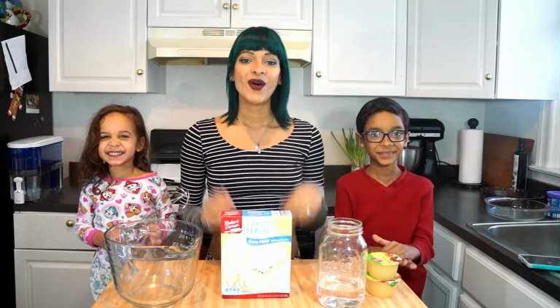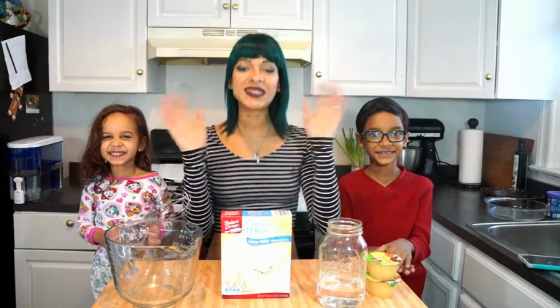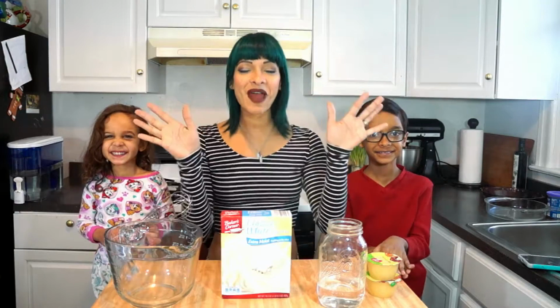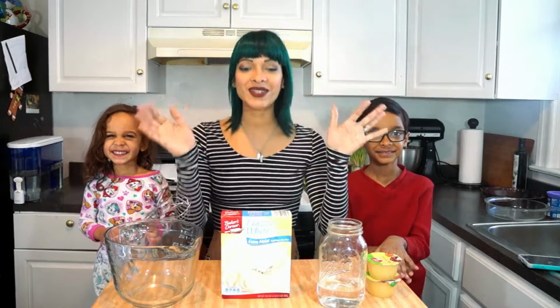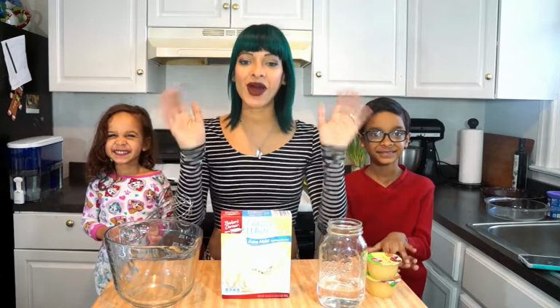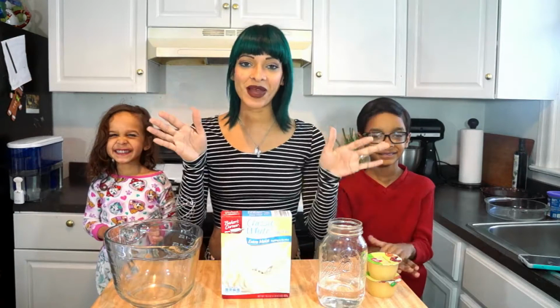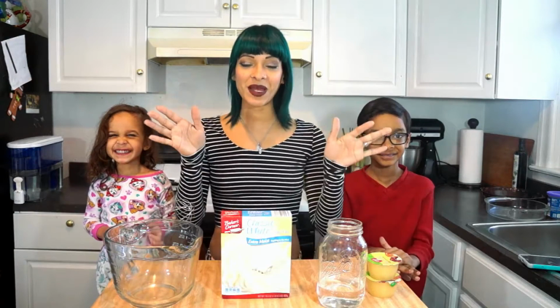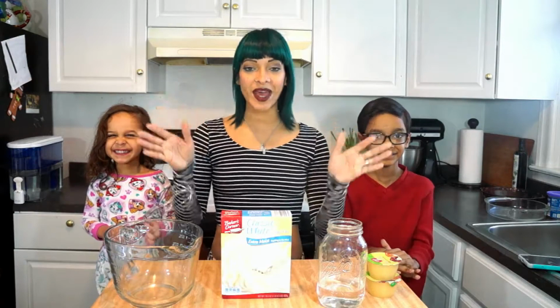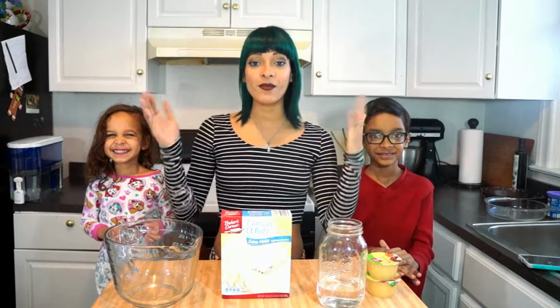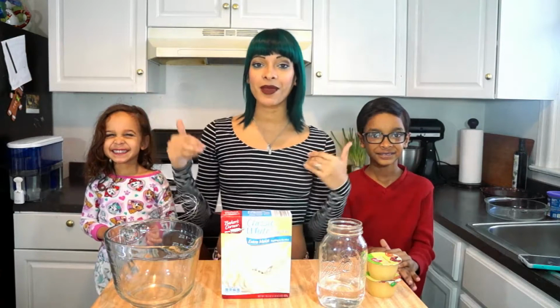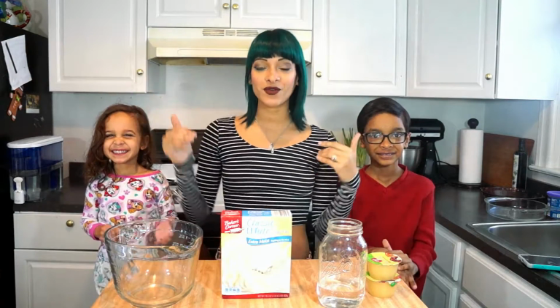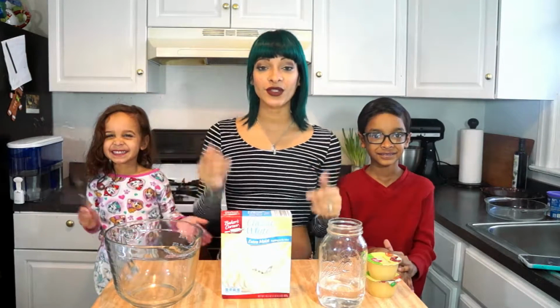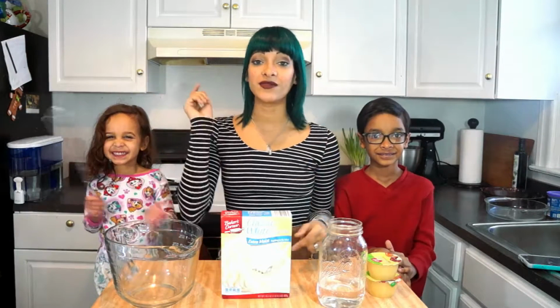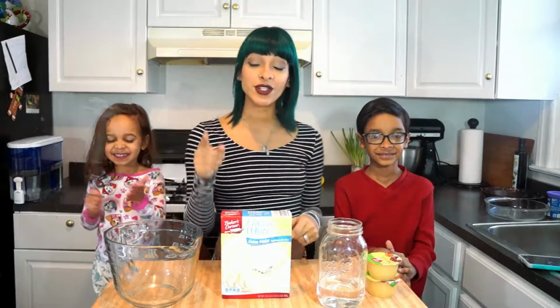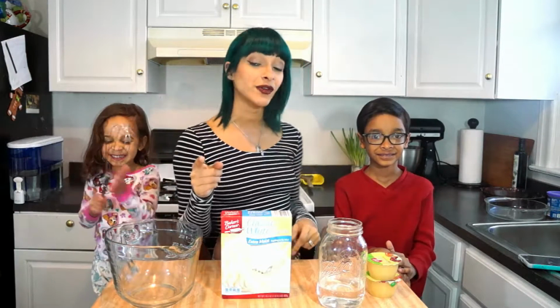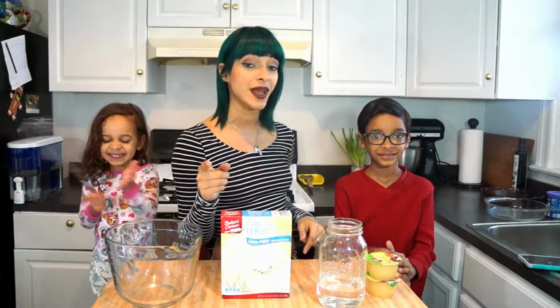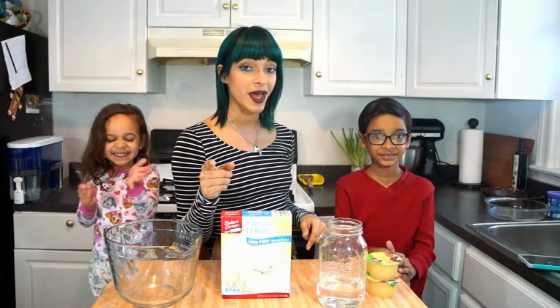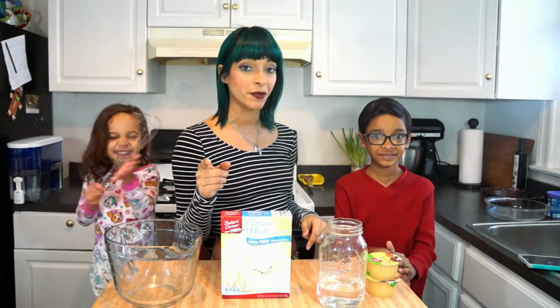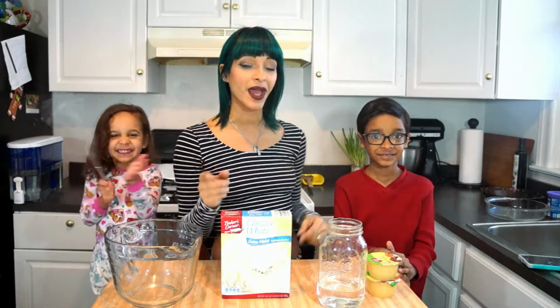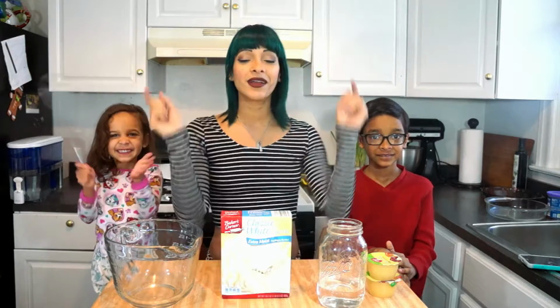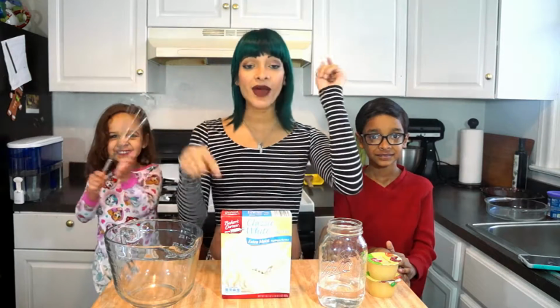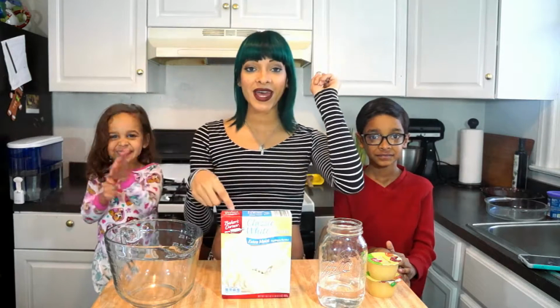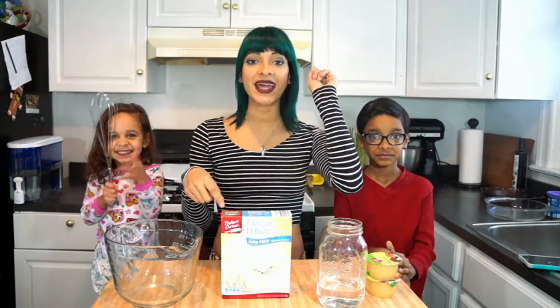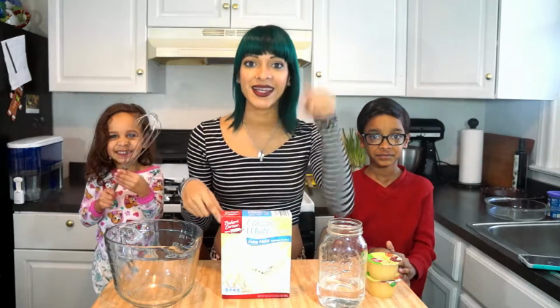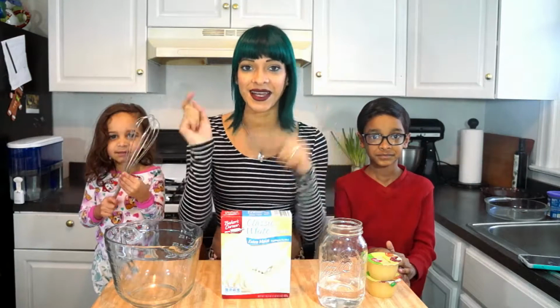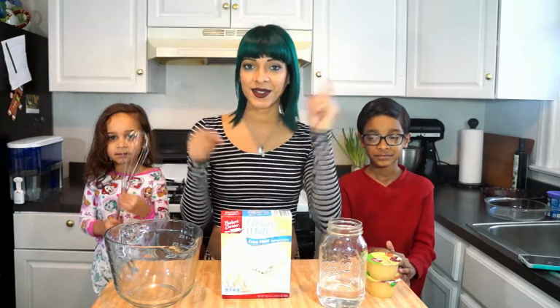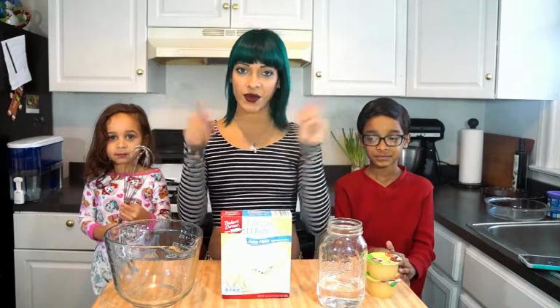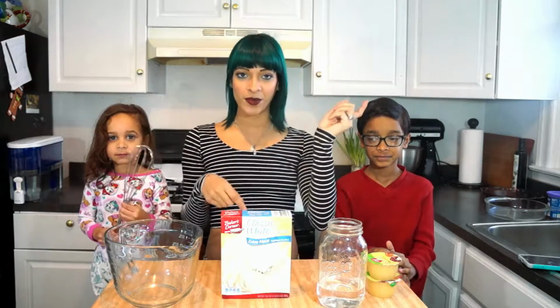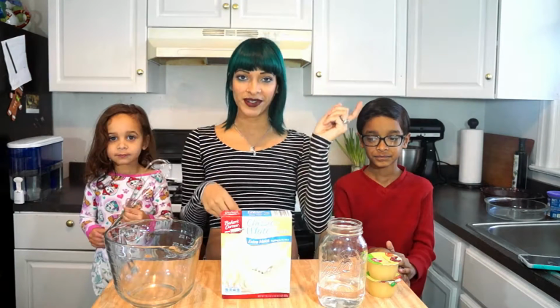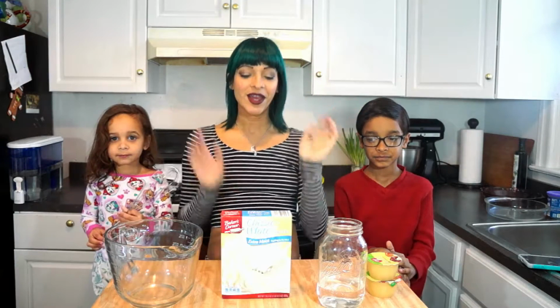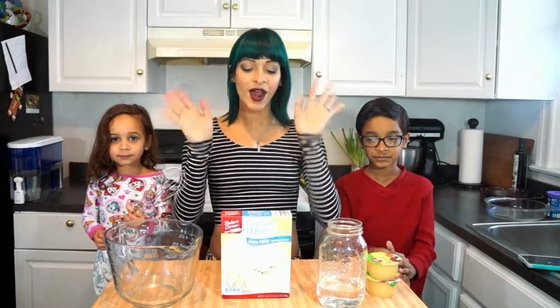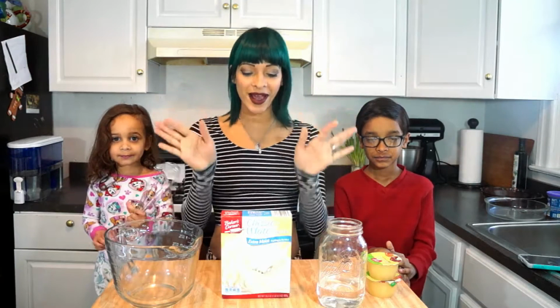What's up guys and welcome back to my channel. My name is Rose and if this is your first time stopping by, go ahead and hit that subscribe button.